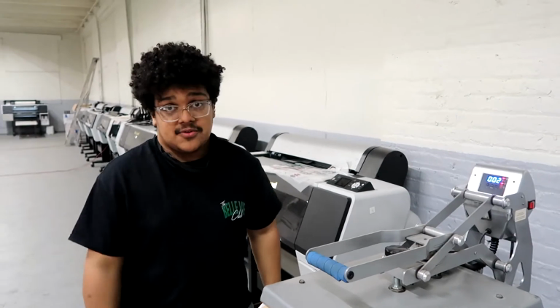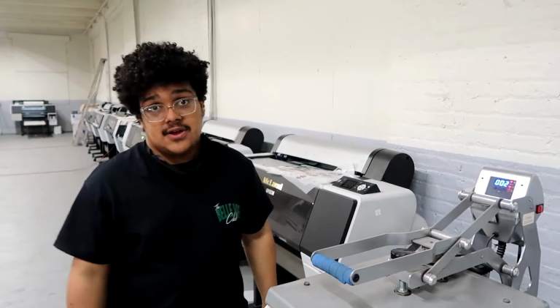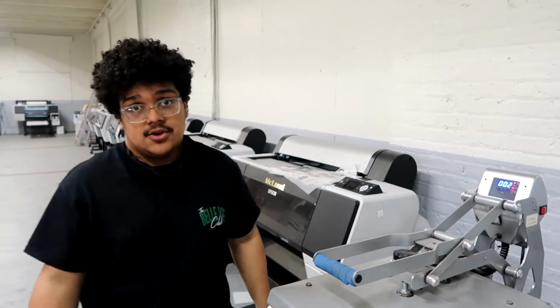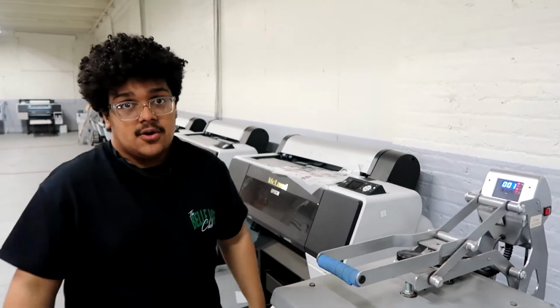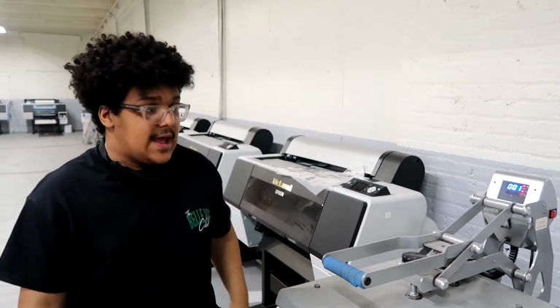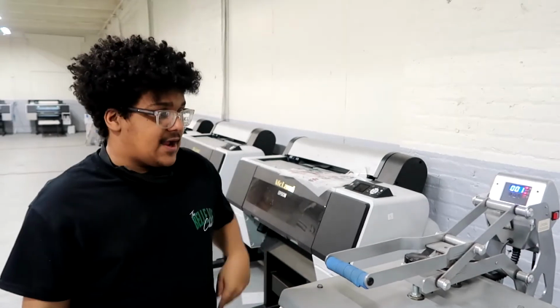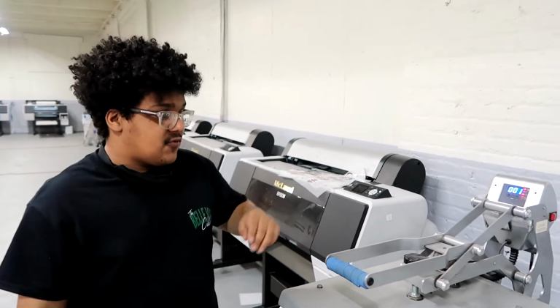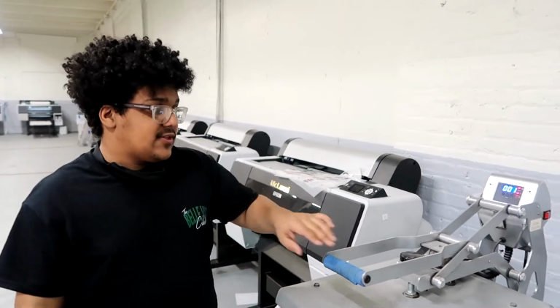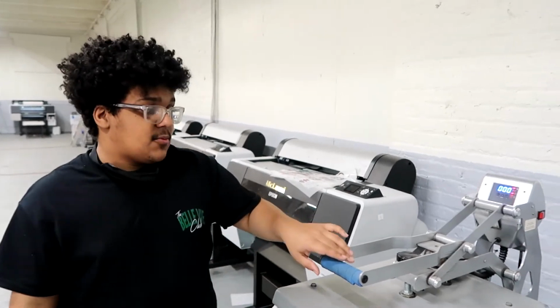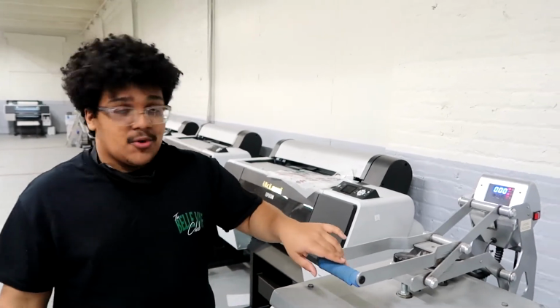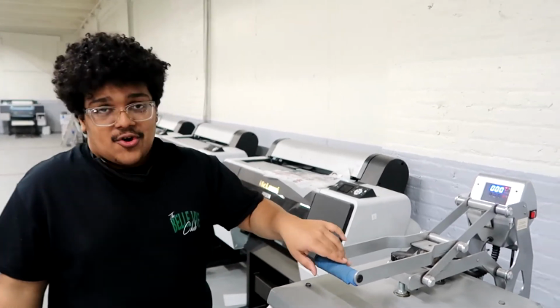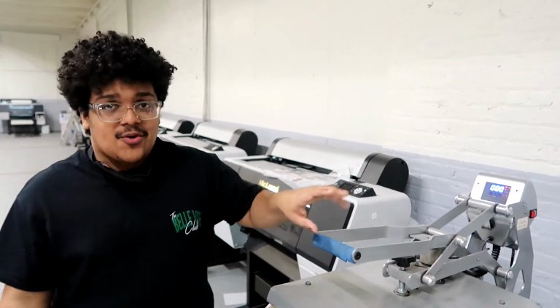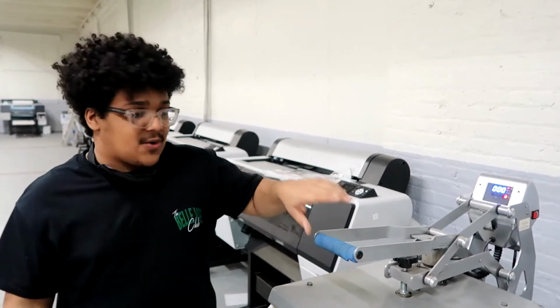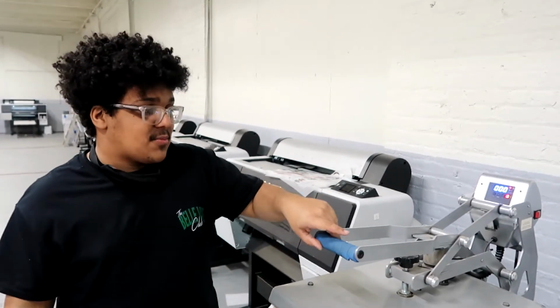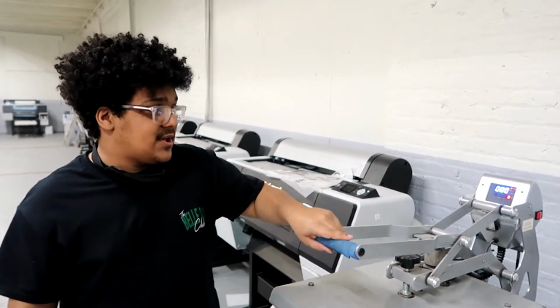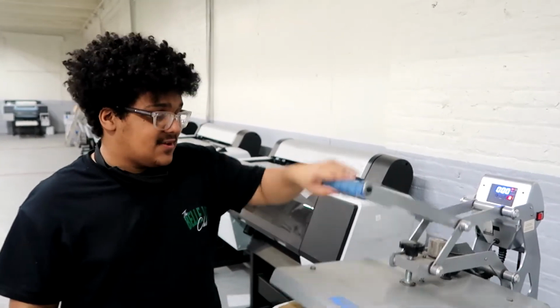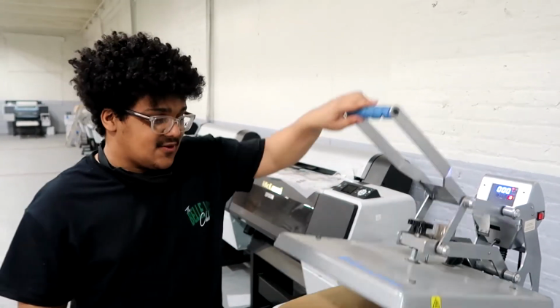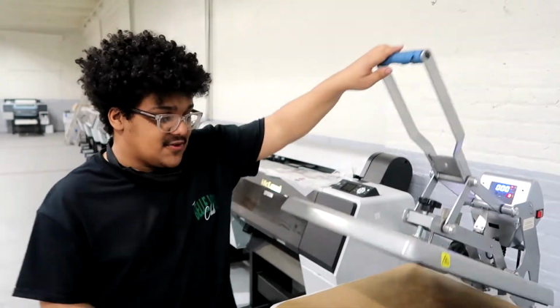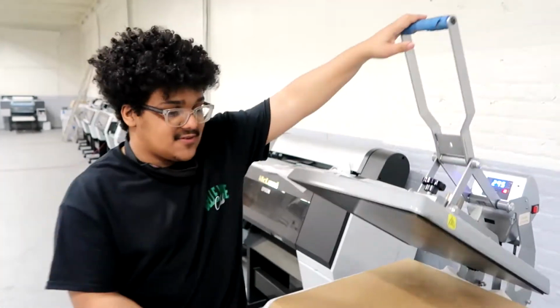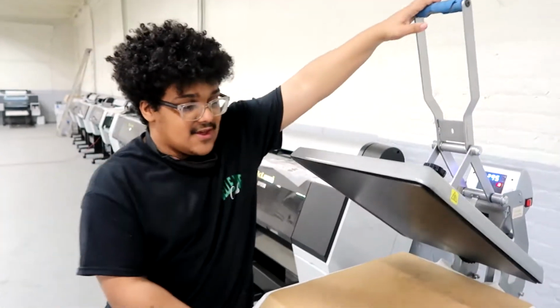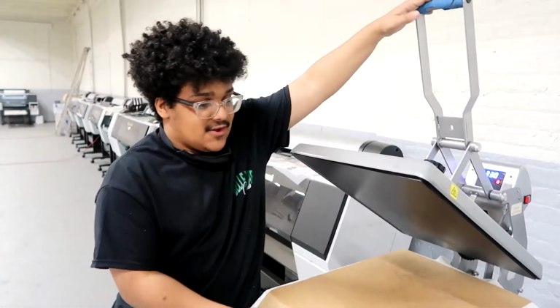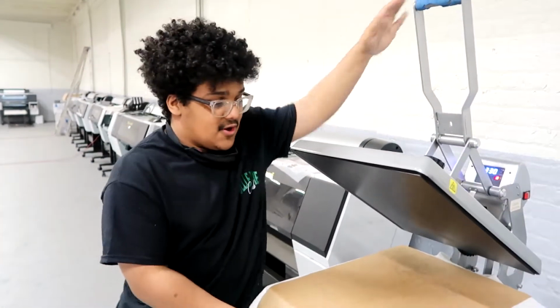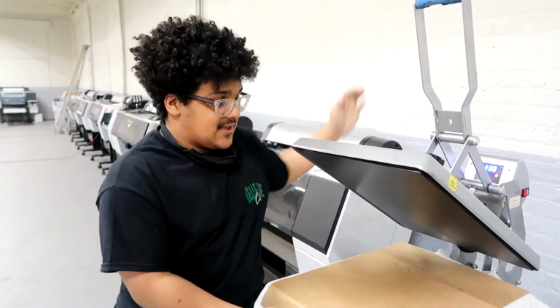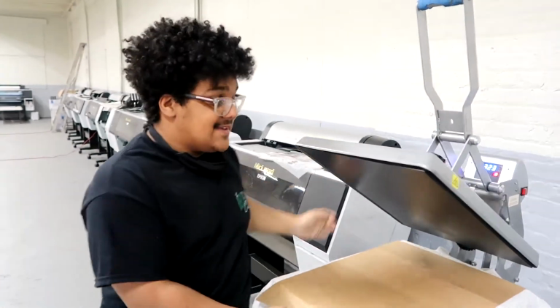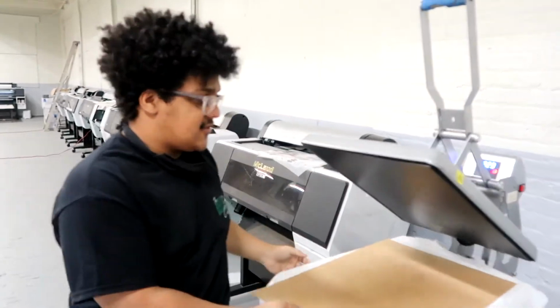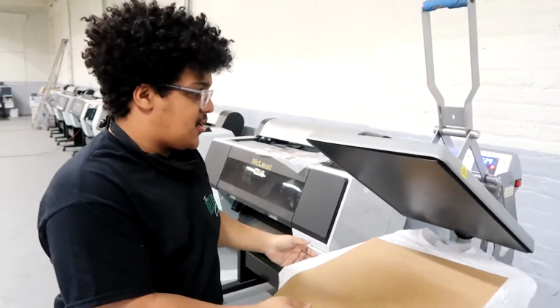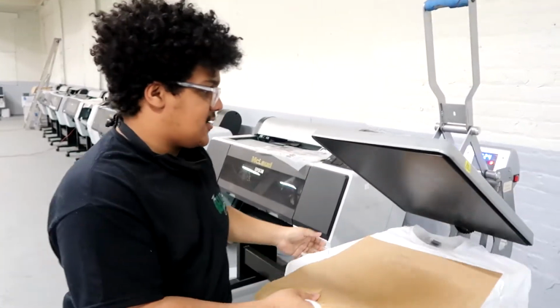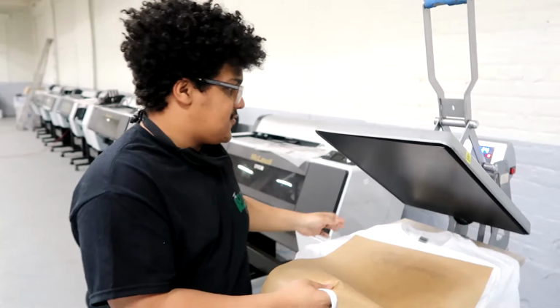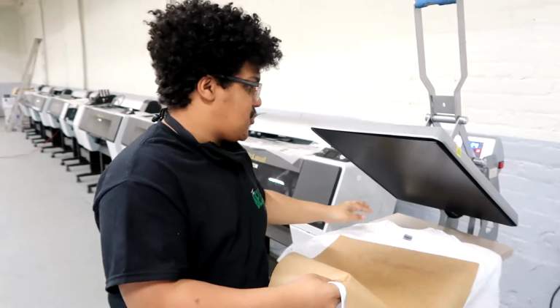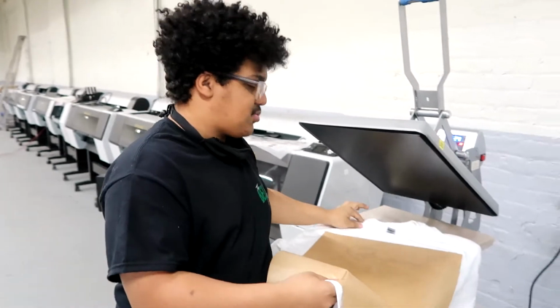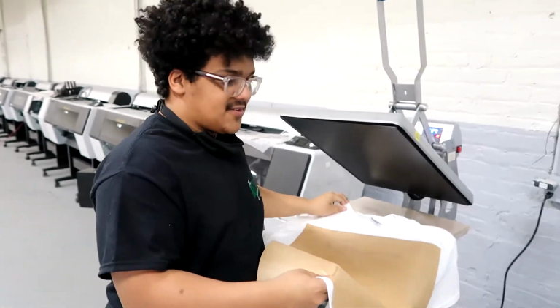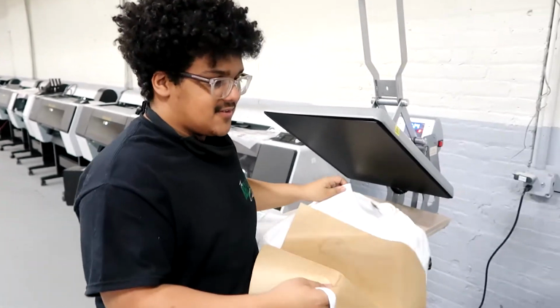It's pretty much done. You've already done most of the hard work when you're printing it. So this is the easiest part of the whole process.